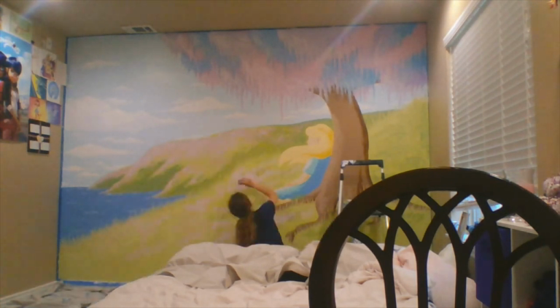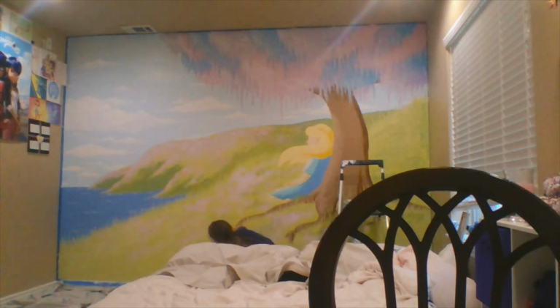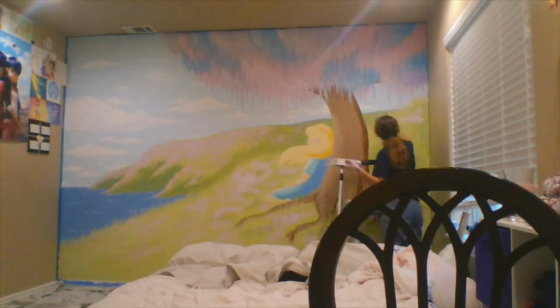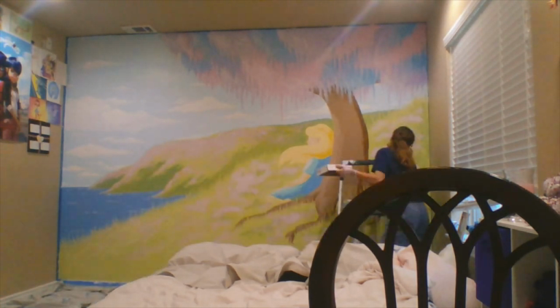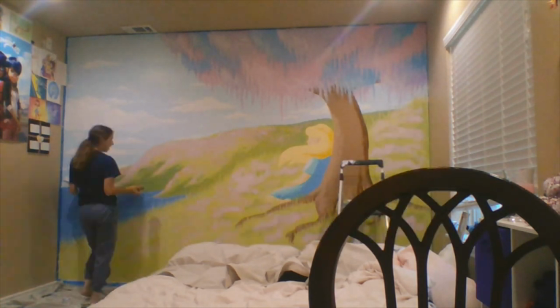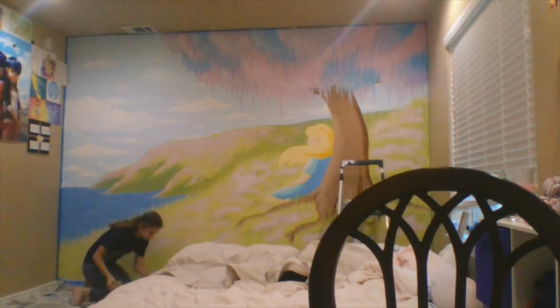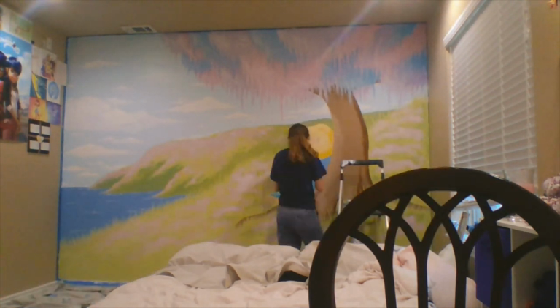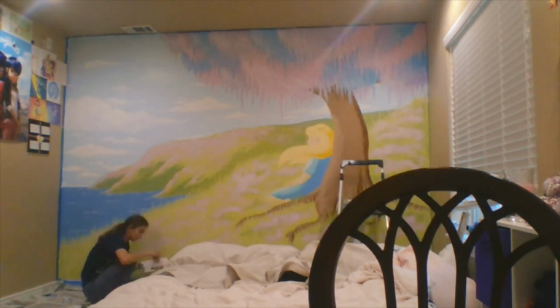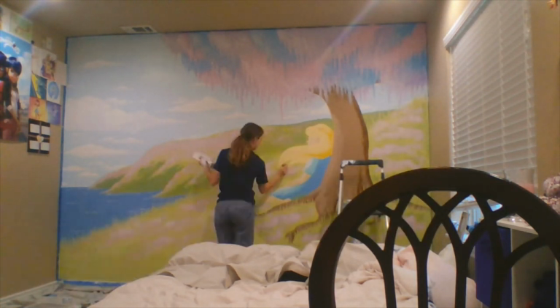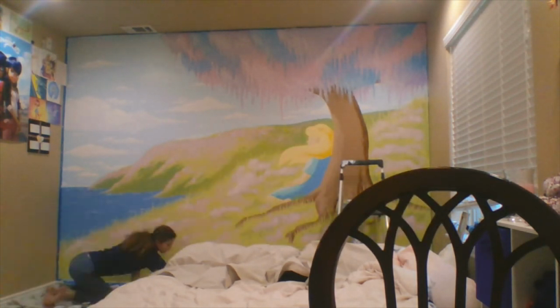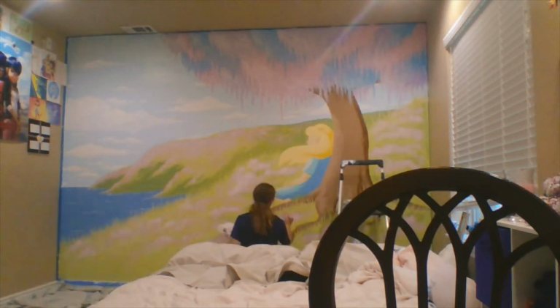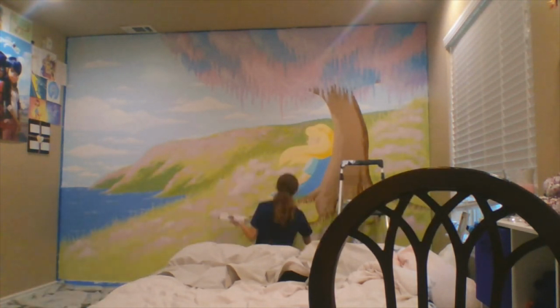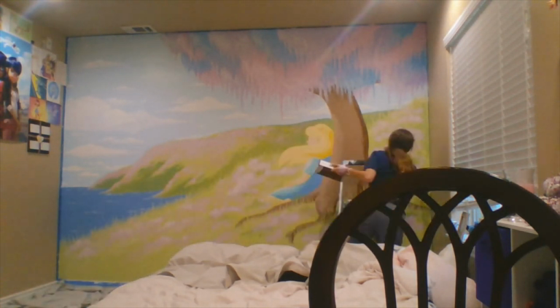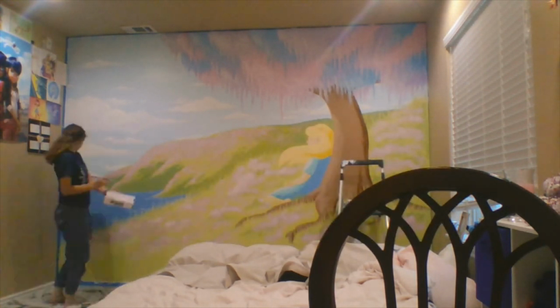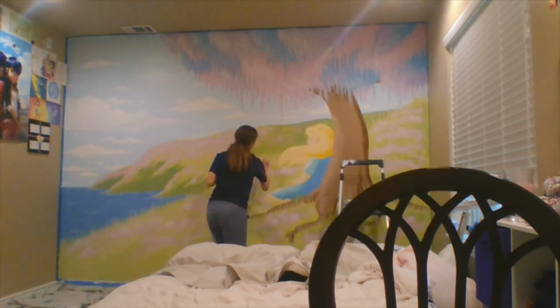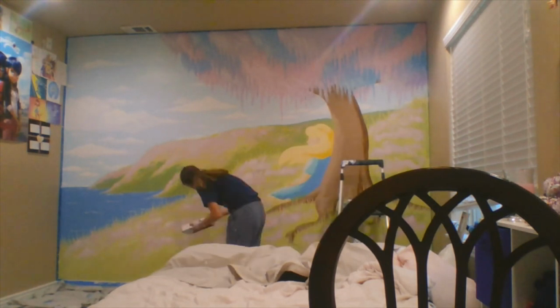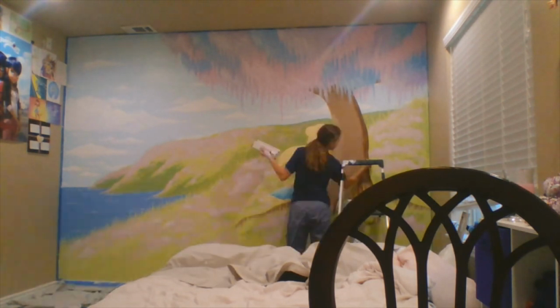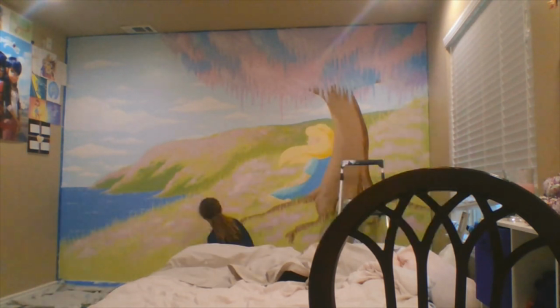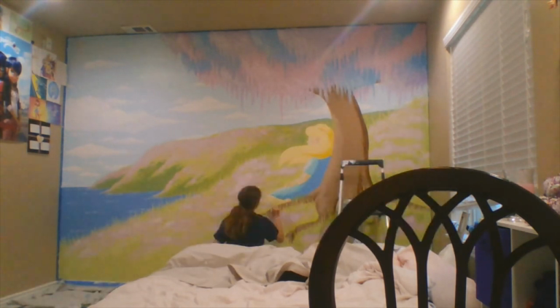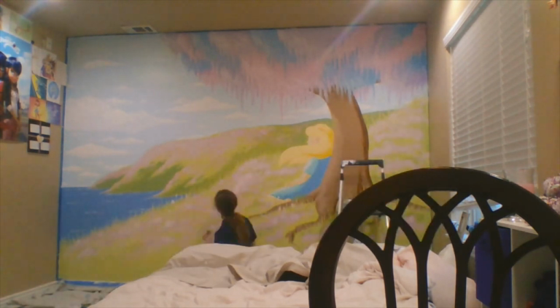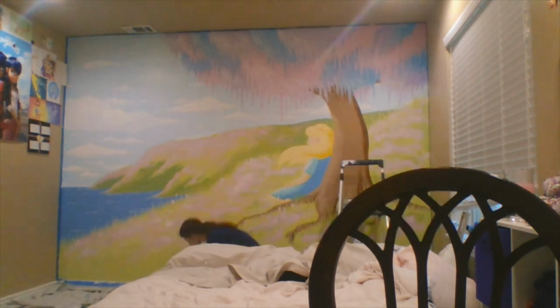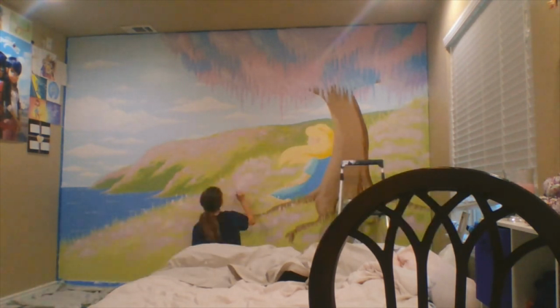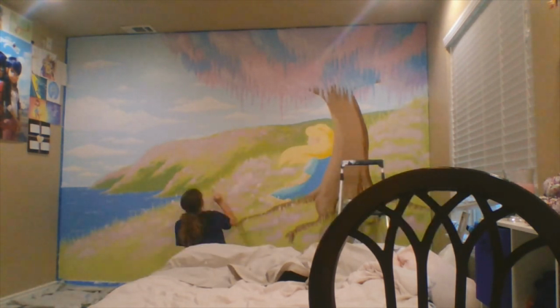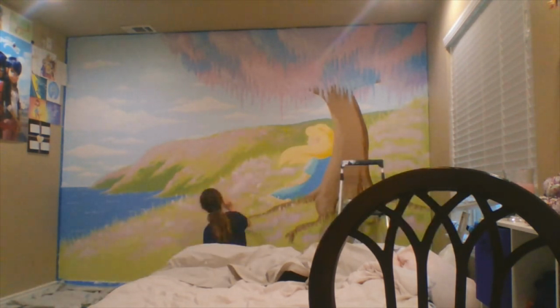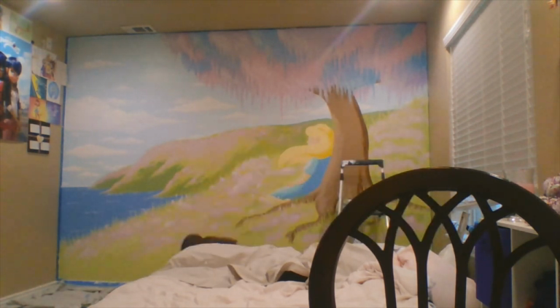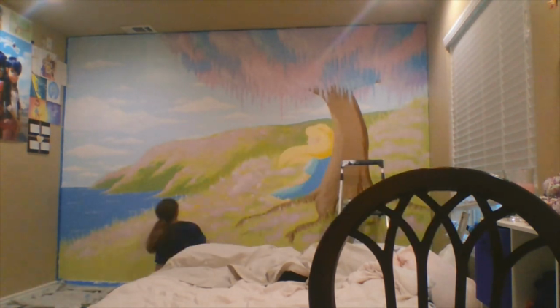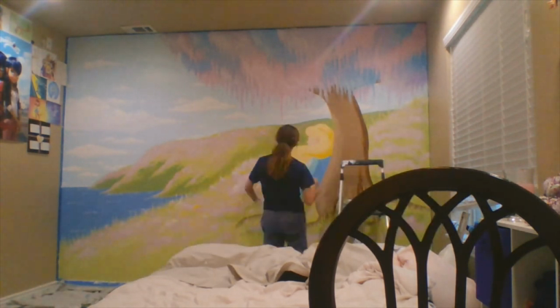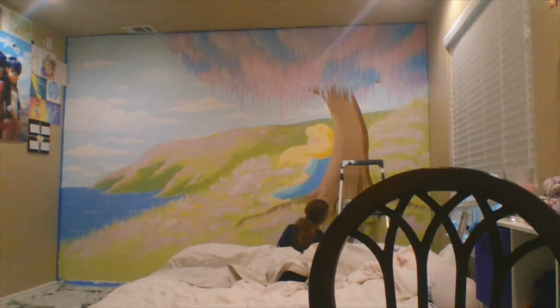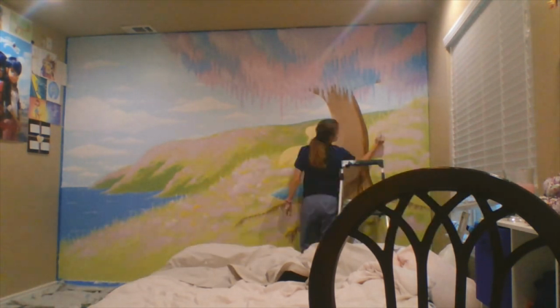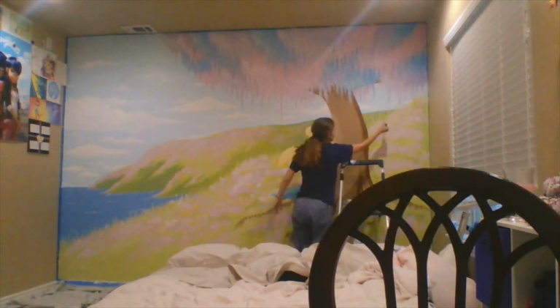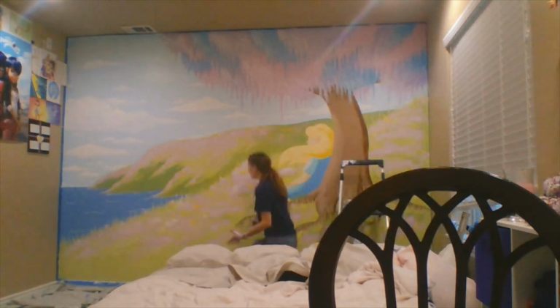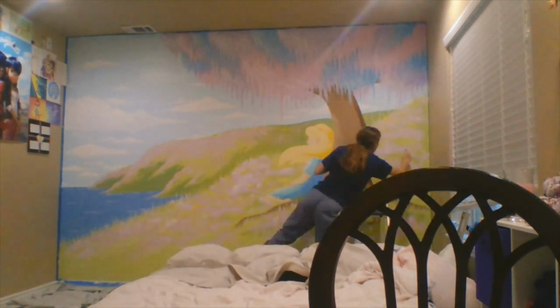Here's where the millions of flowers come into play. And in case you're wondering, putting in all of those flowers was exactly as tedious as it looks.